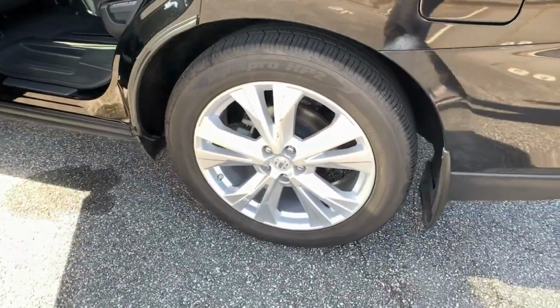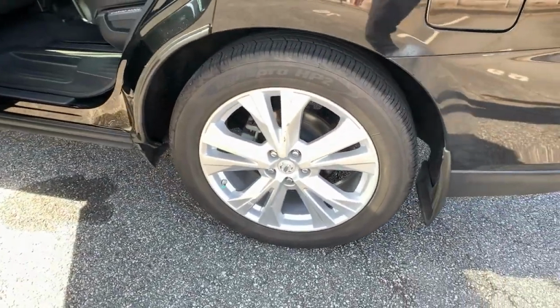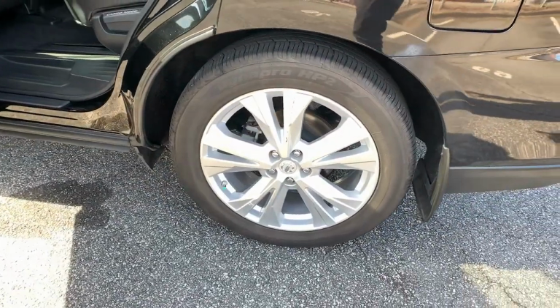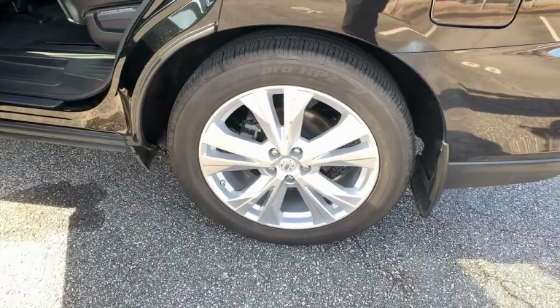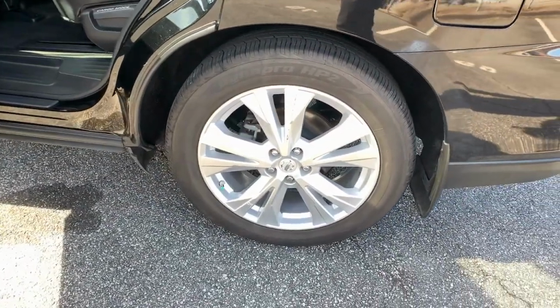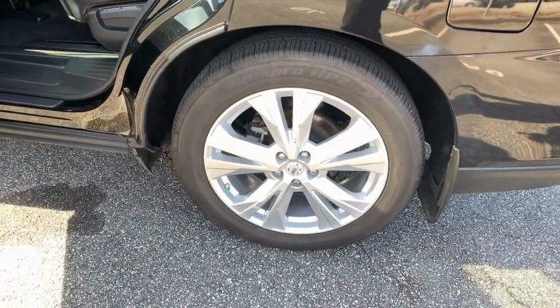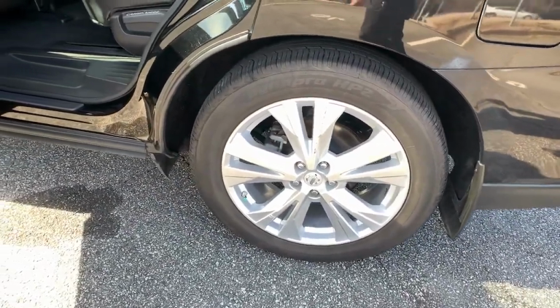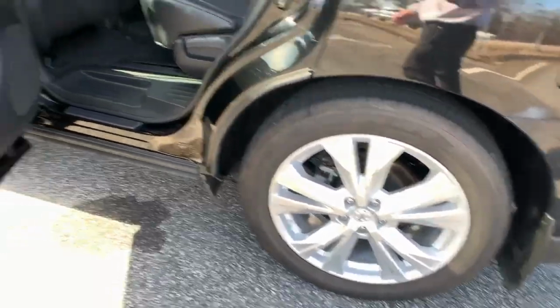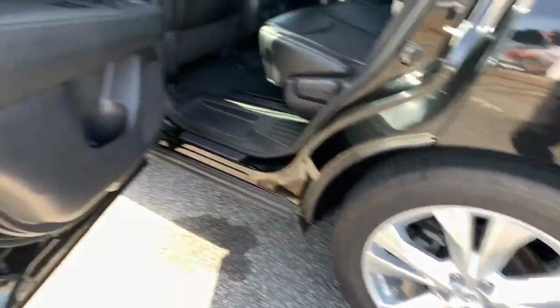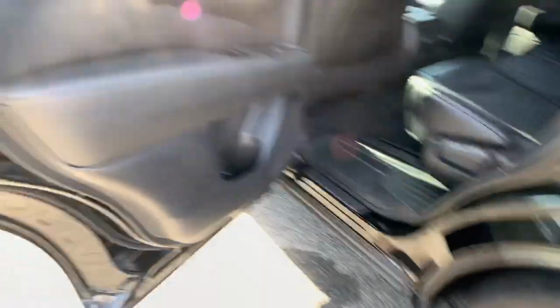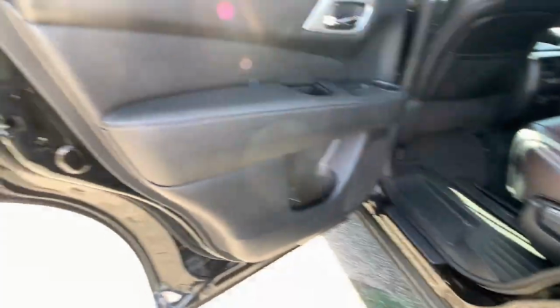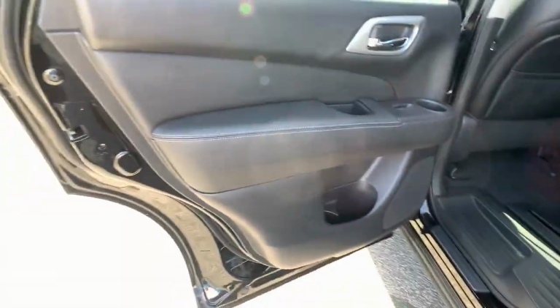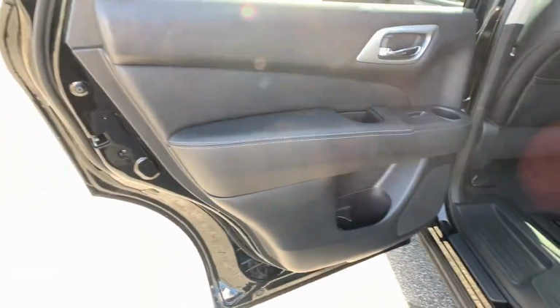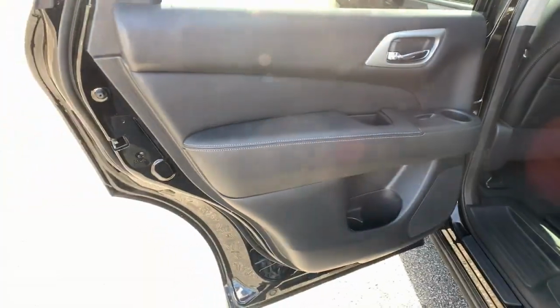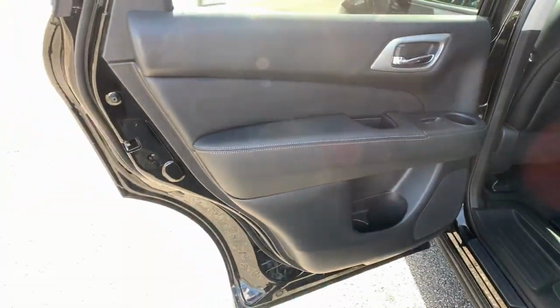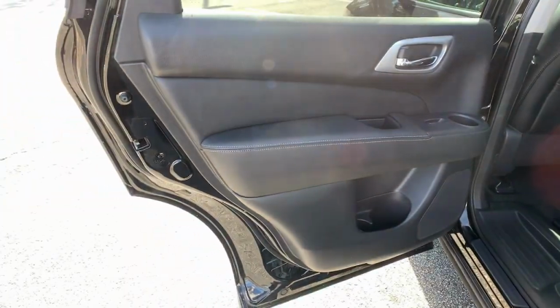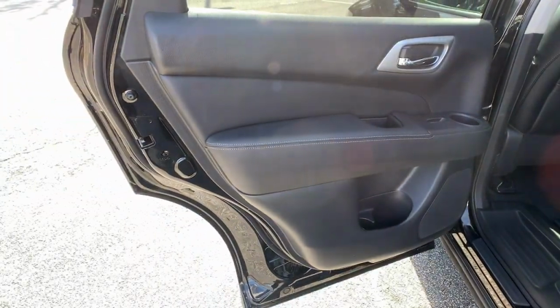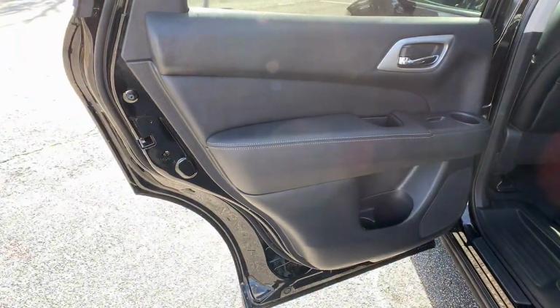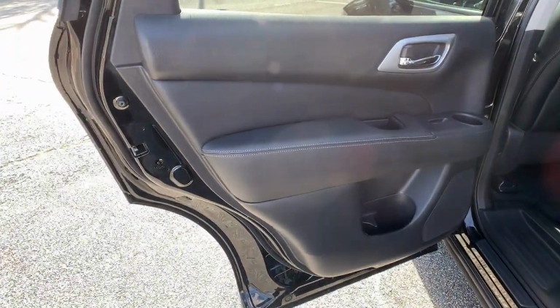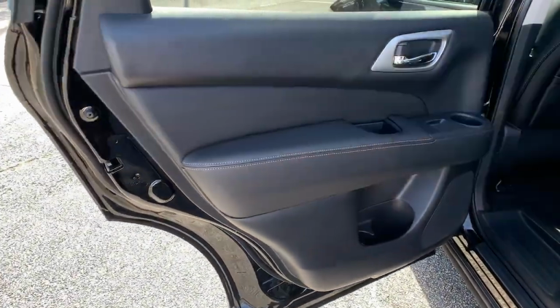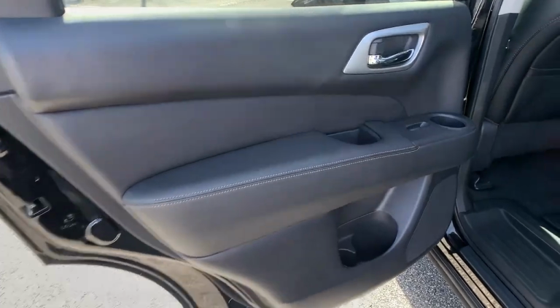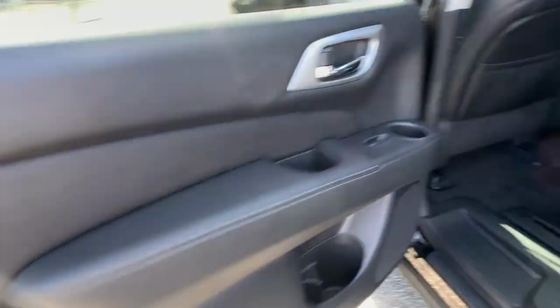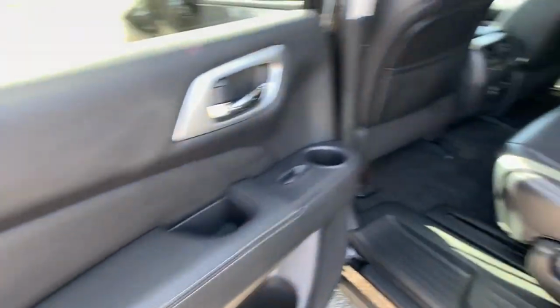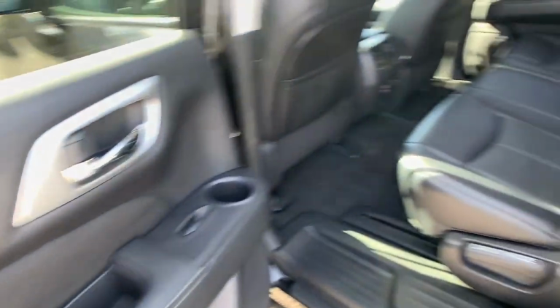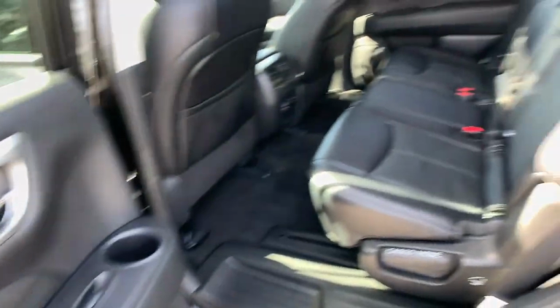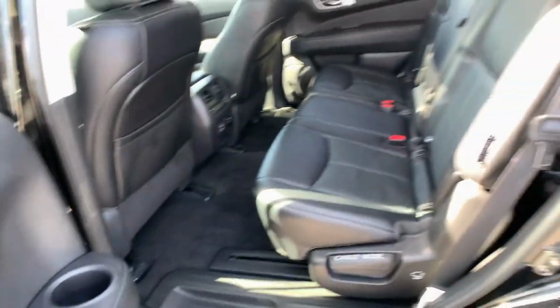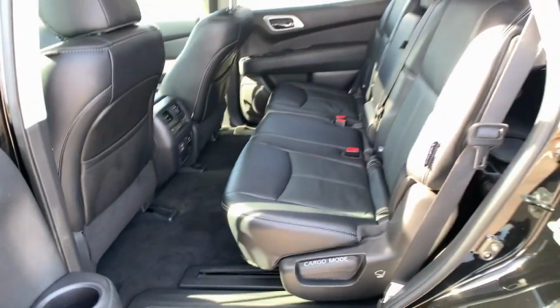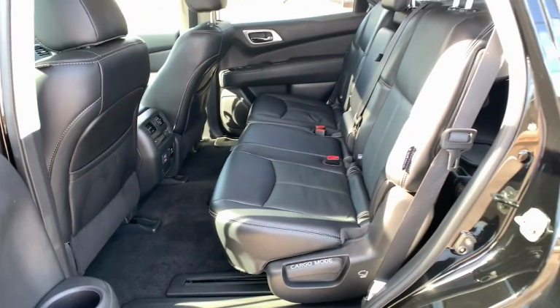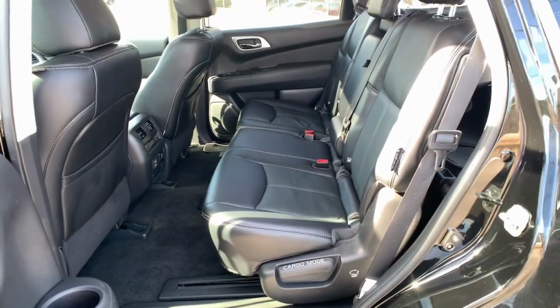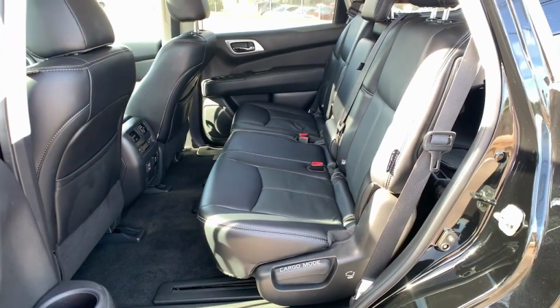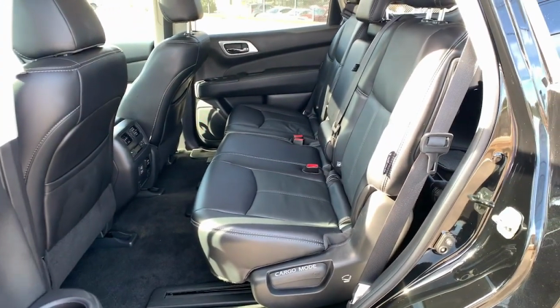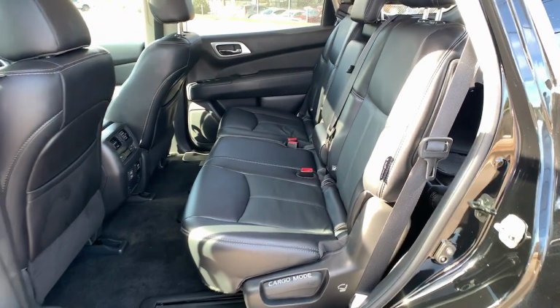Heated Mirrors, Power Lift Gate, Heated Rear Seat, Keyless Start, Adaptive Cruise Control.